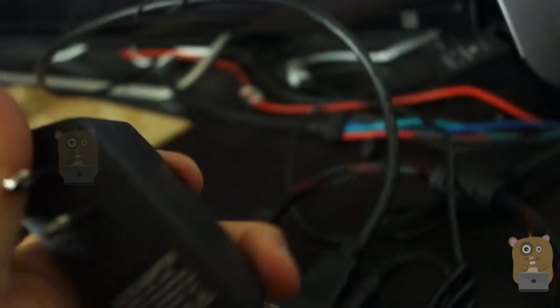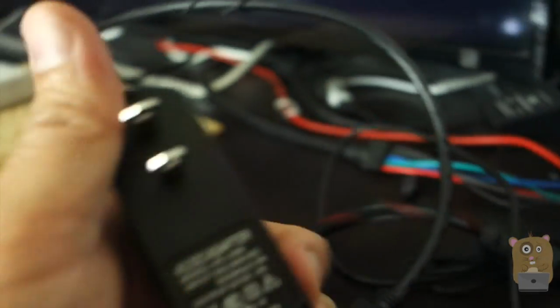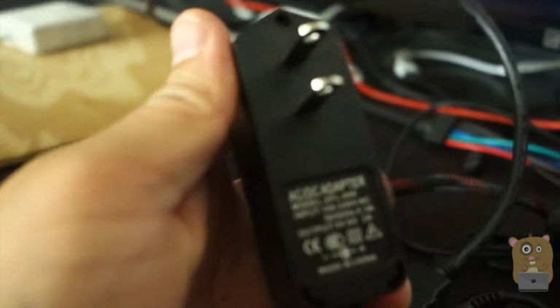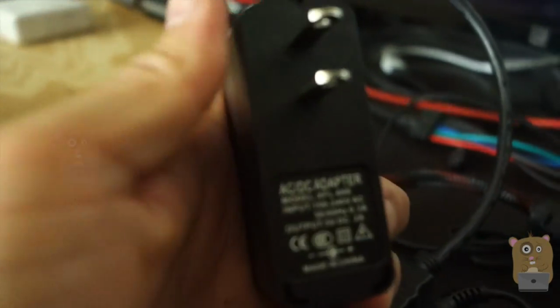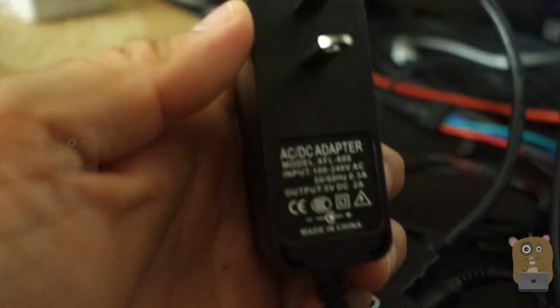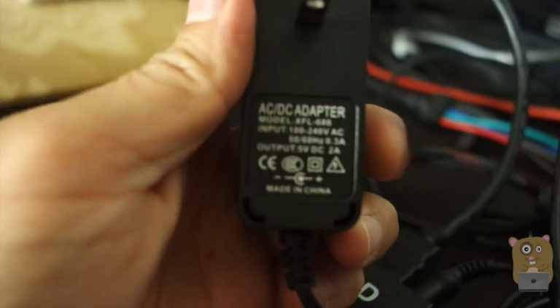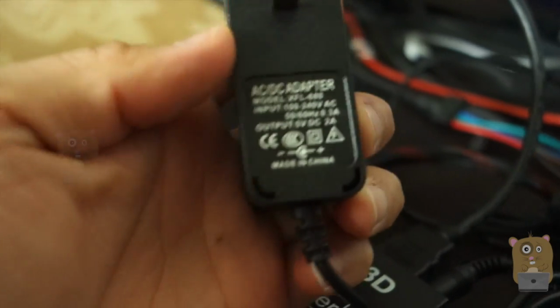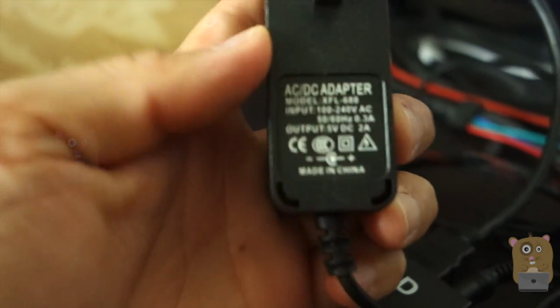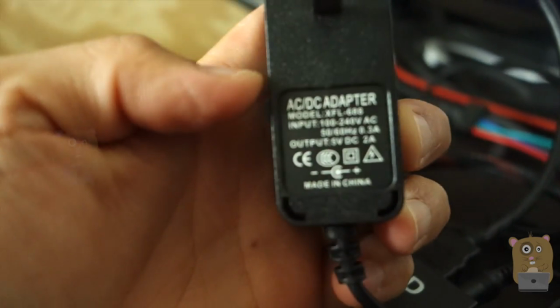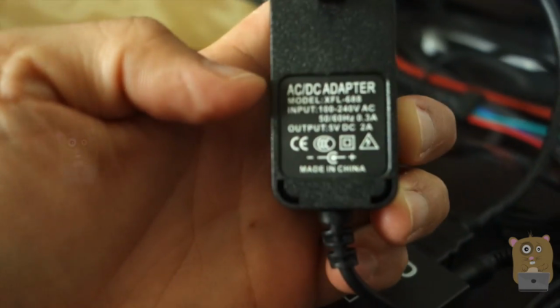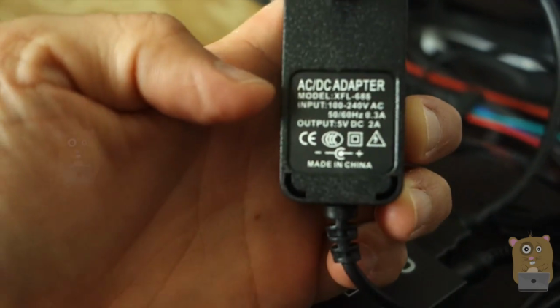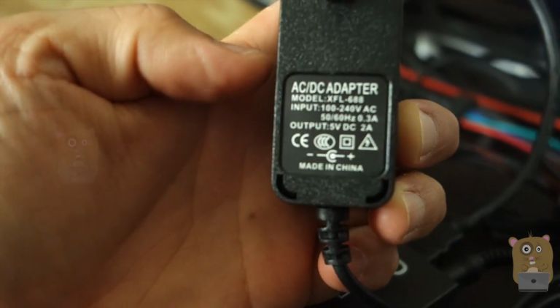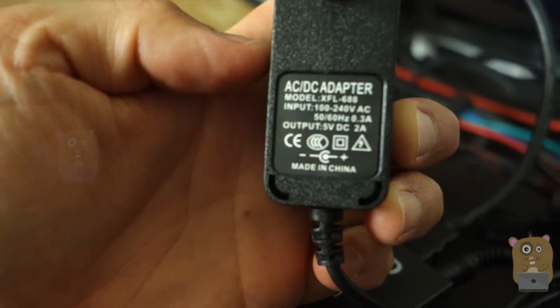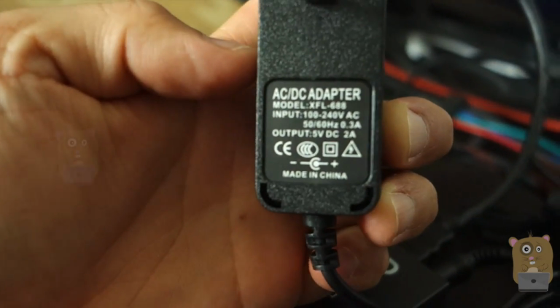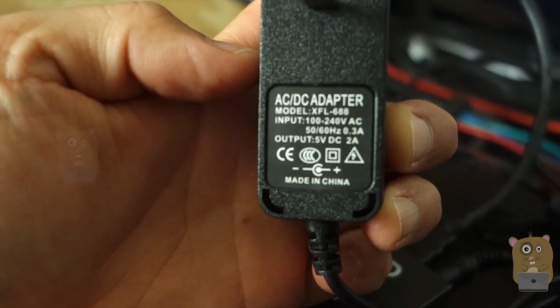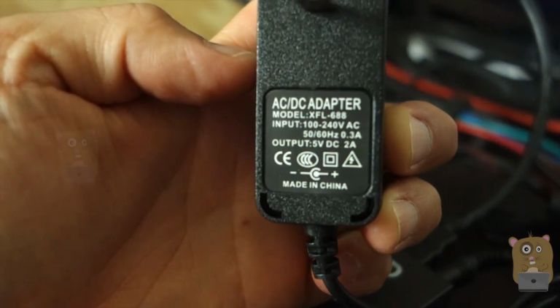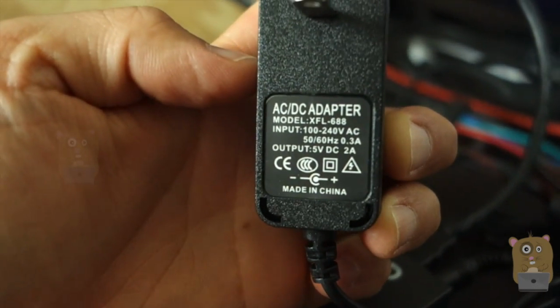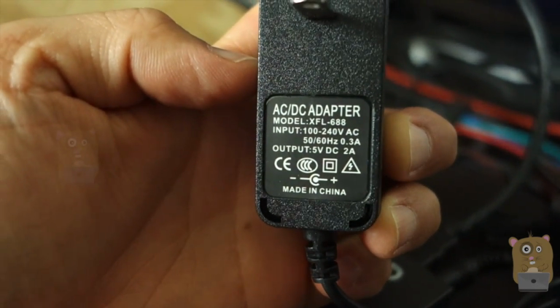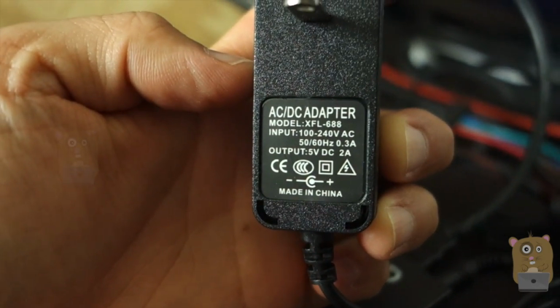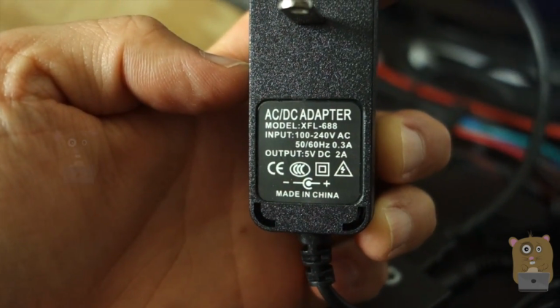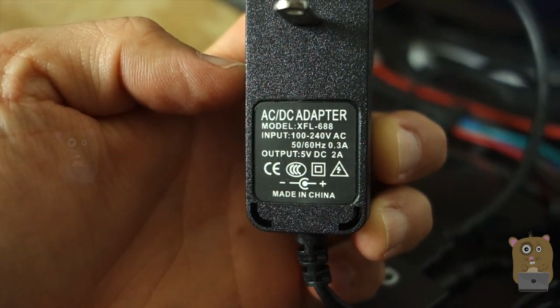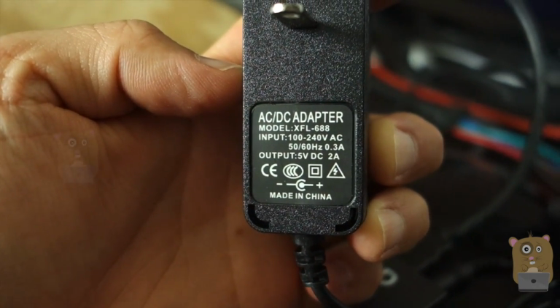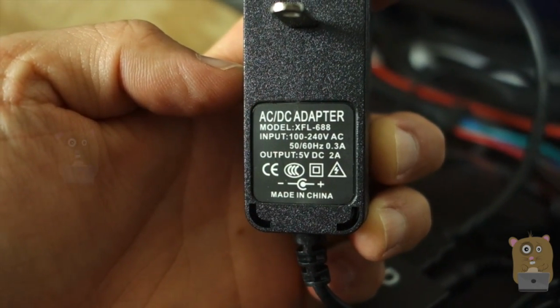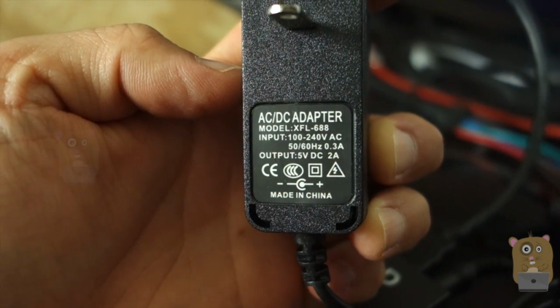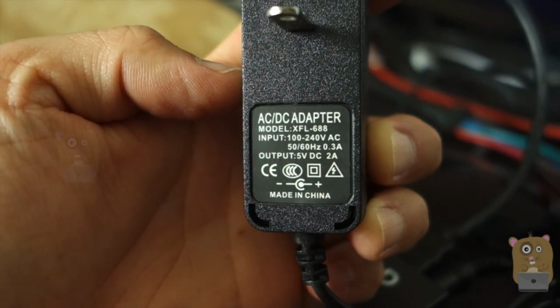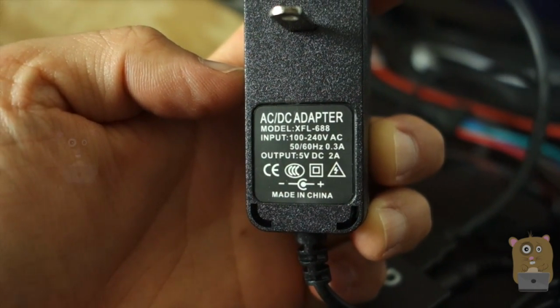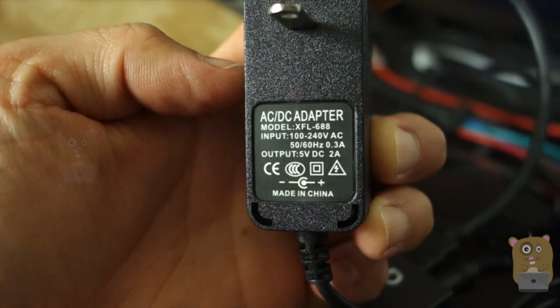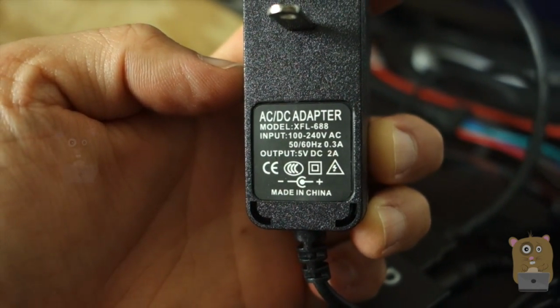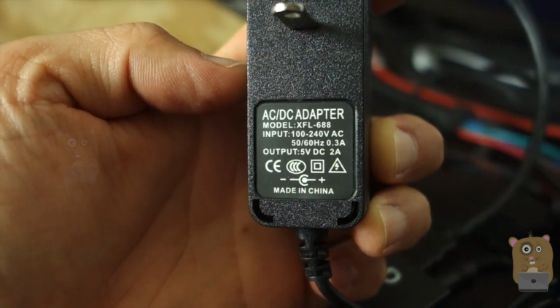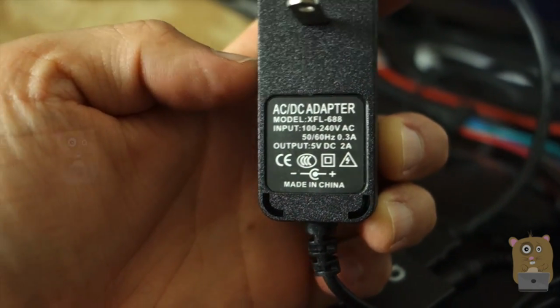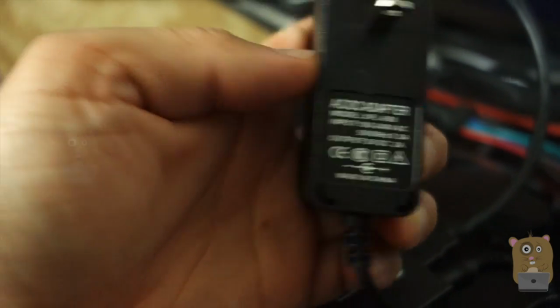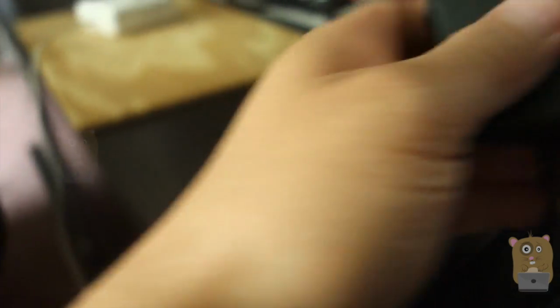For the power adapter, it is universal — 100 to 240 volts input, output at 5 volts, 2 amps.